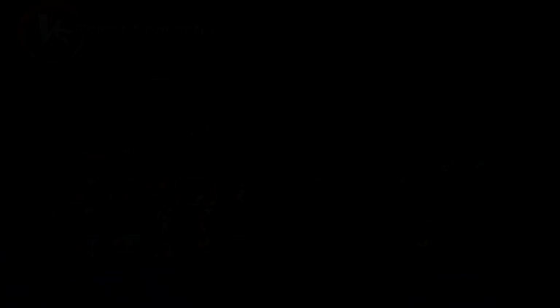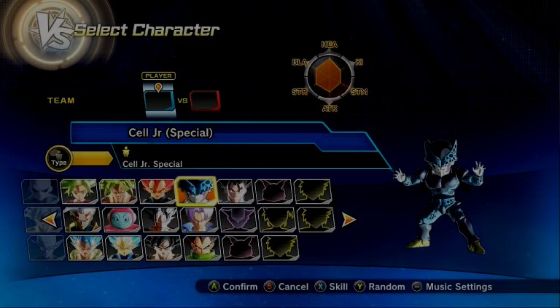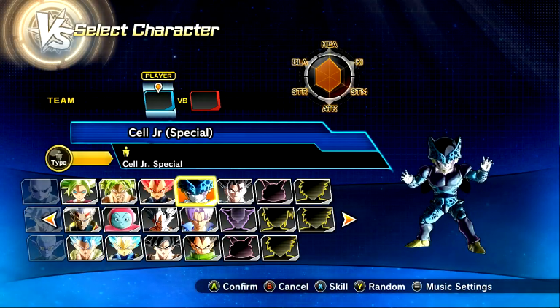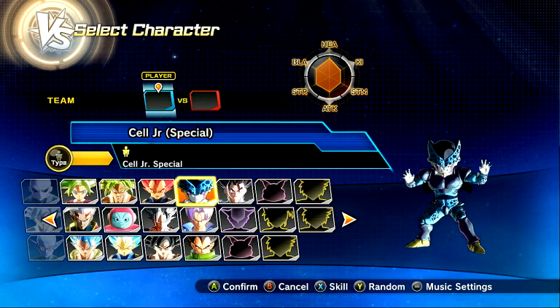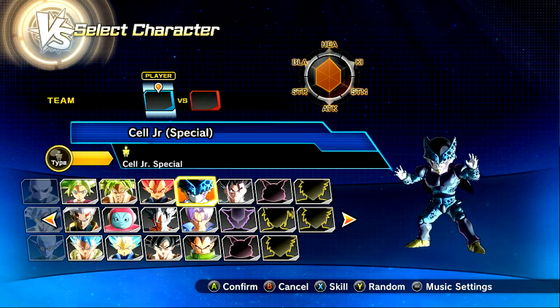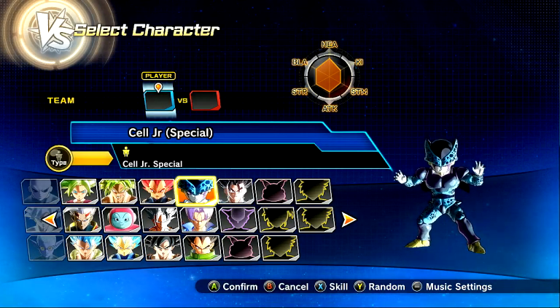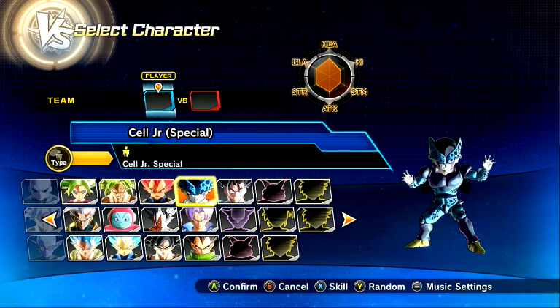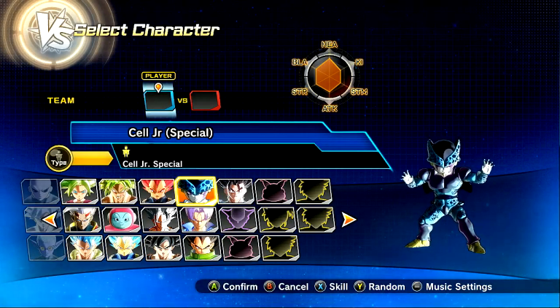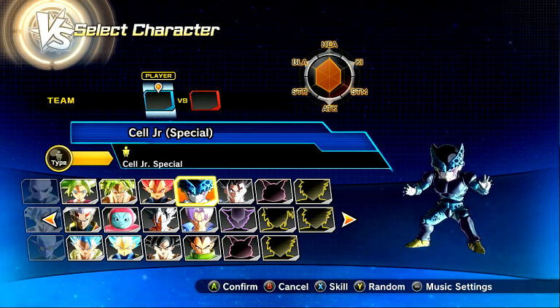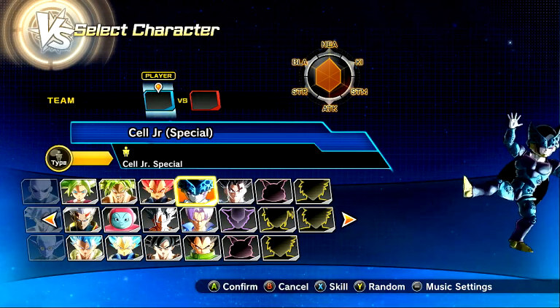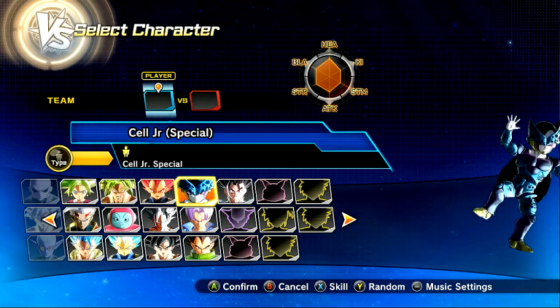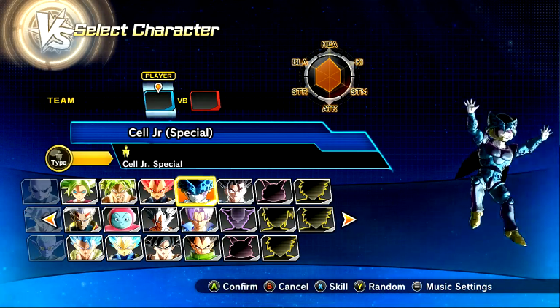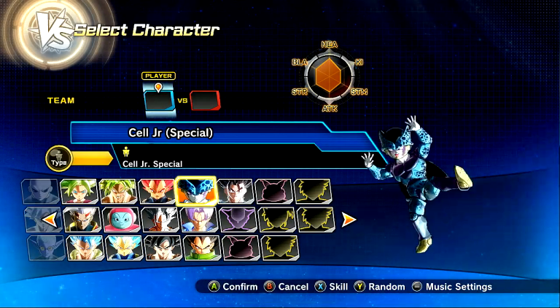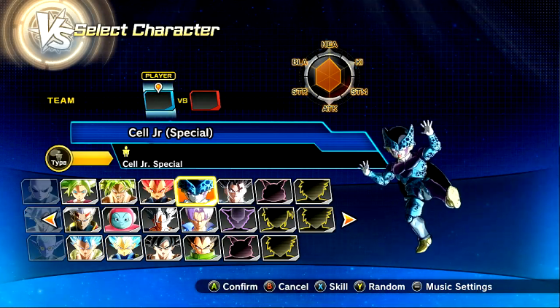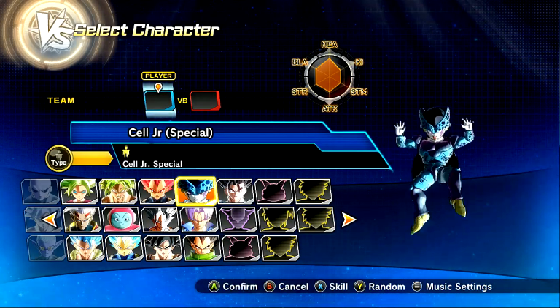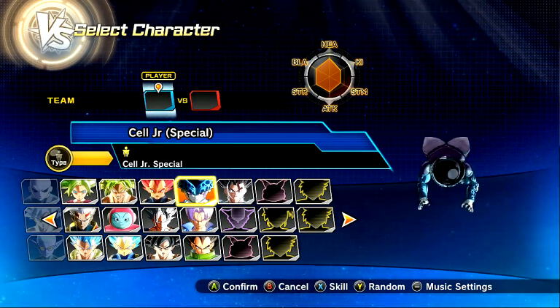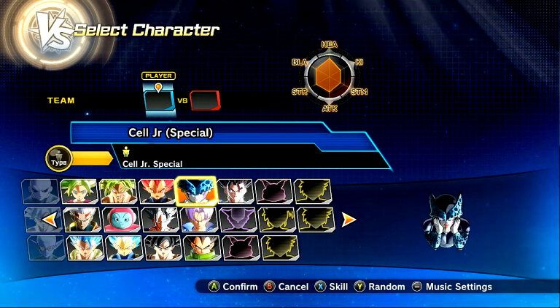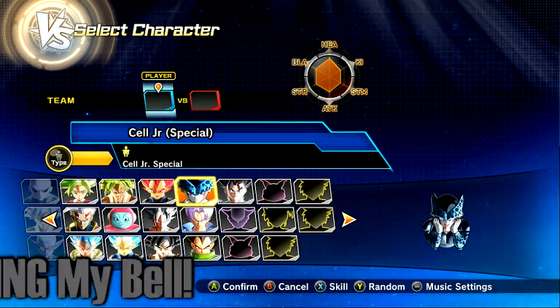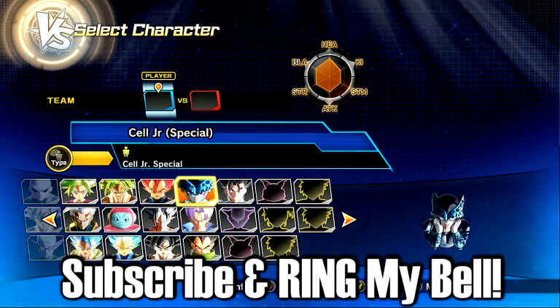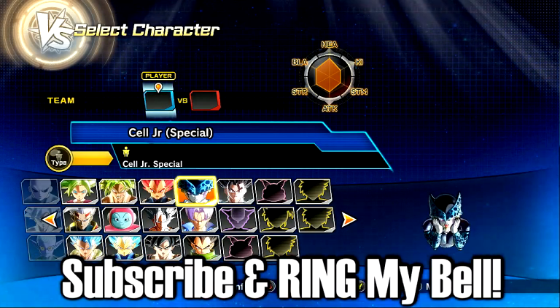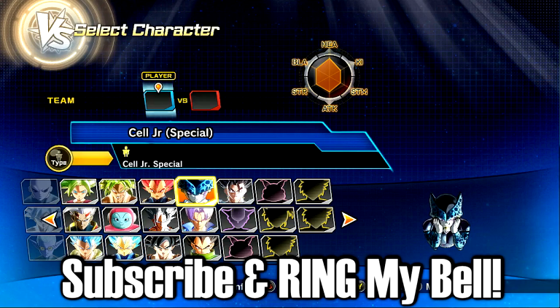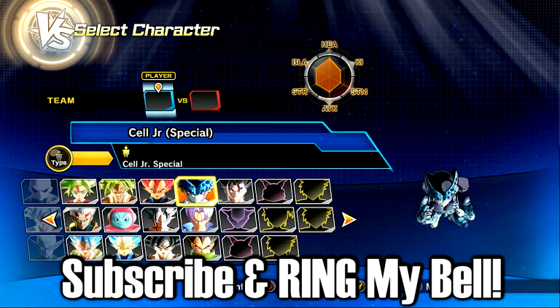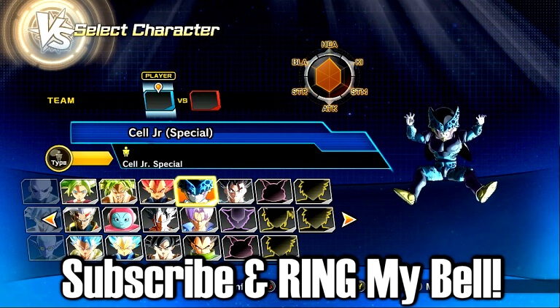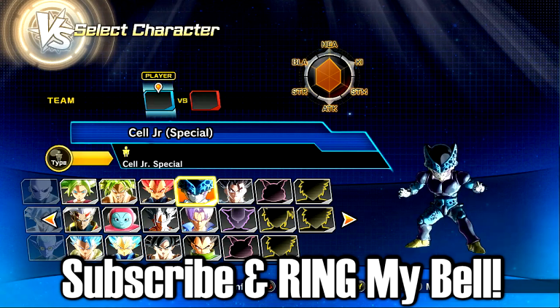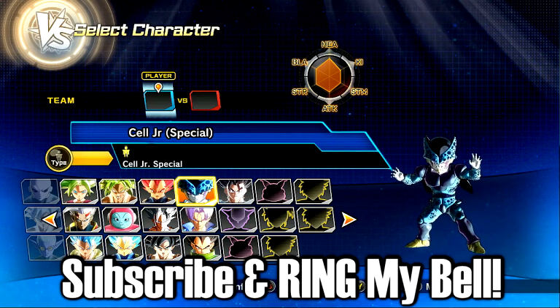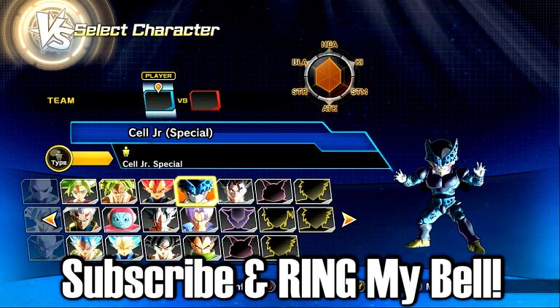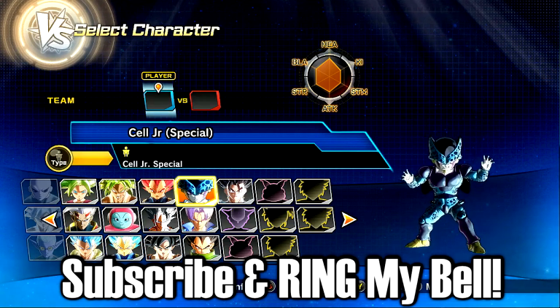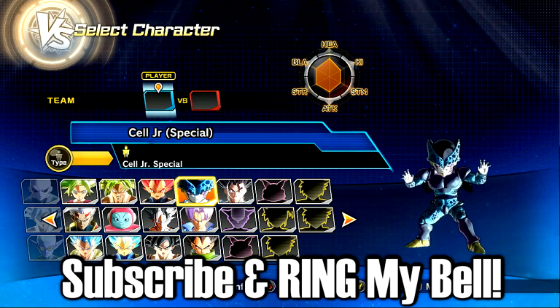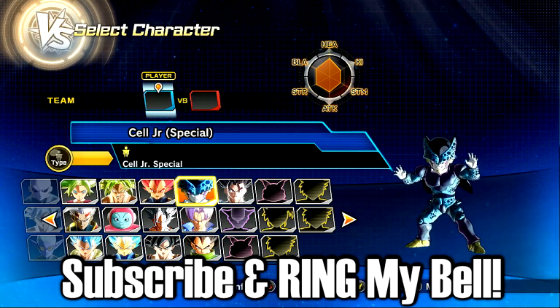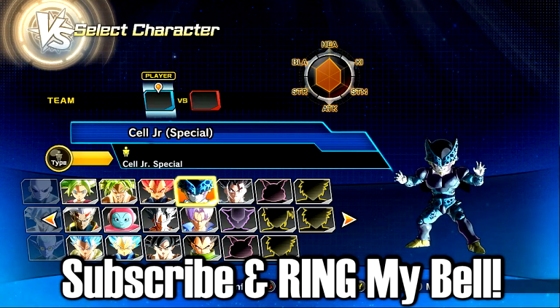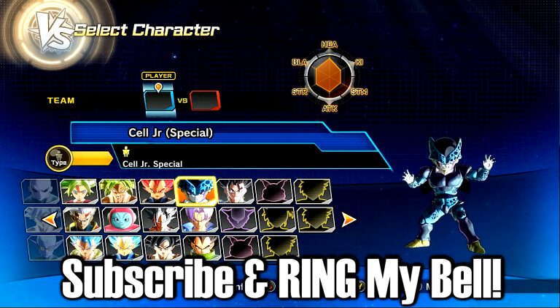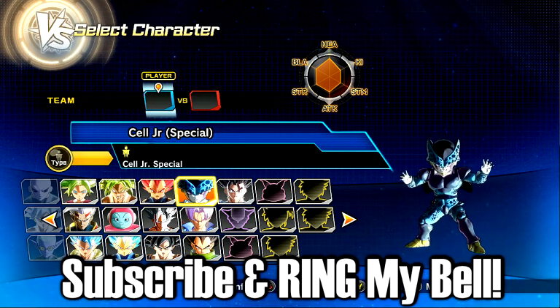Alright, what is up? This is SlowPlays back in some more Dragon Ball Z Universe 2. So today, guys, we are trying a brand new sick freaking mod pack.